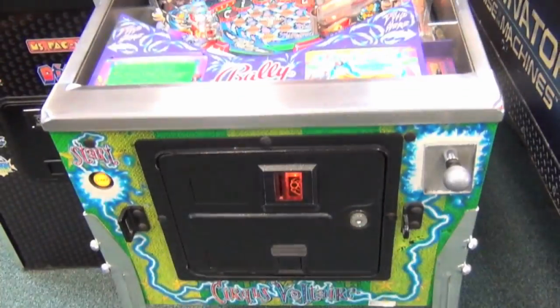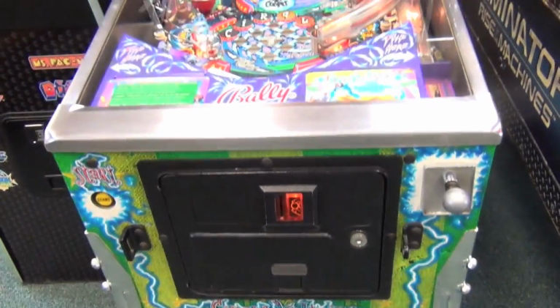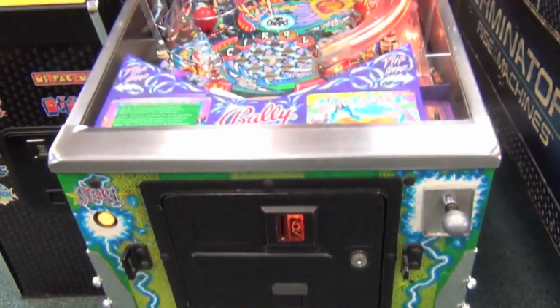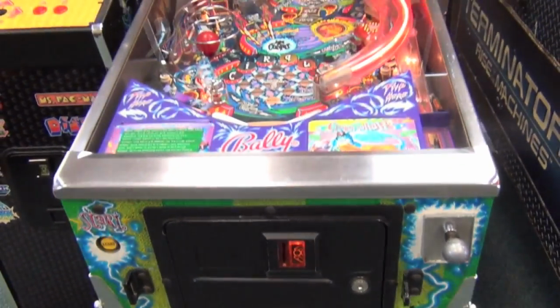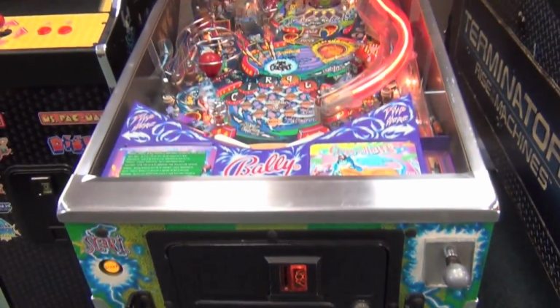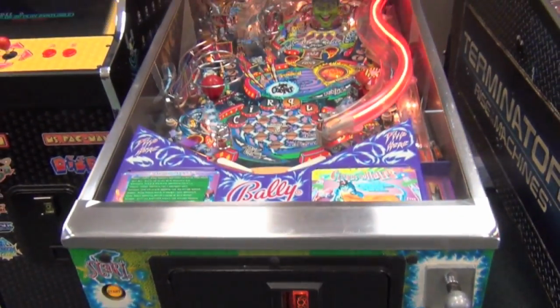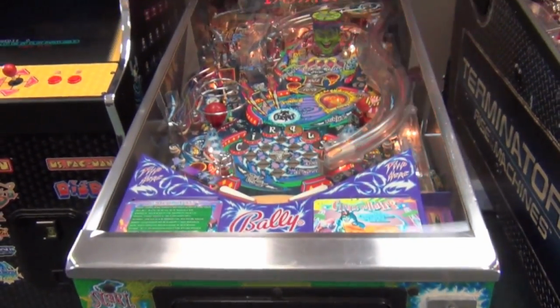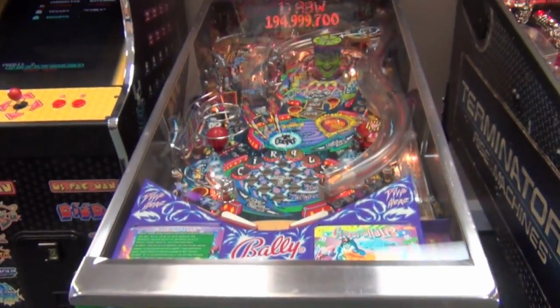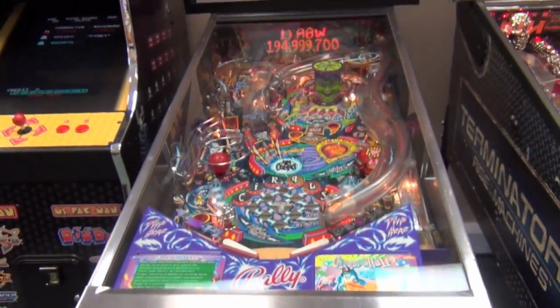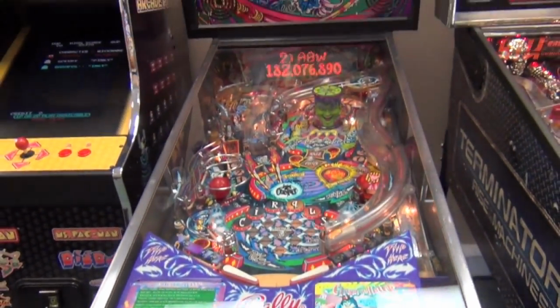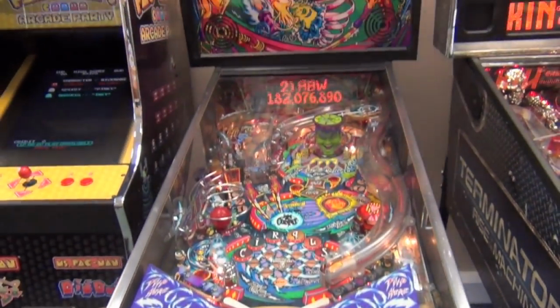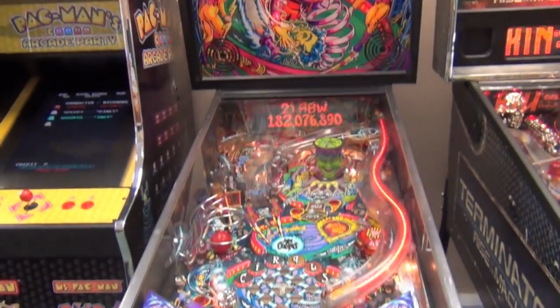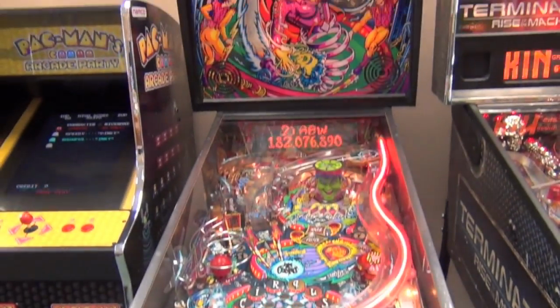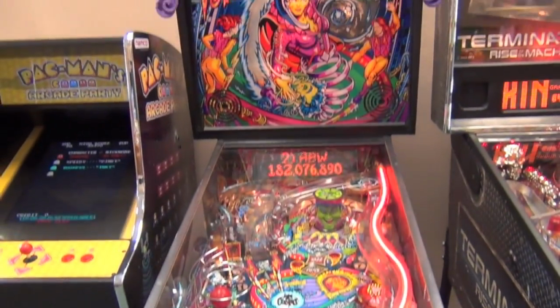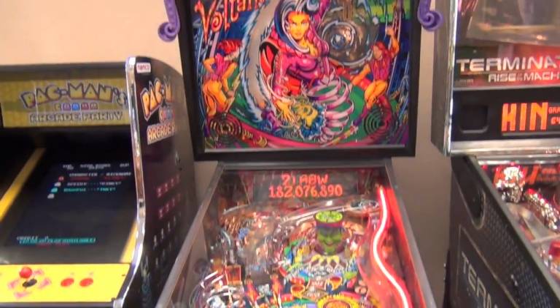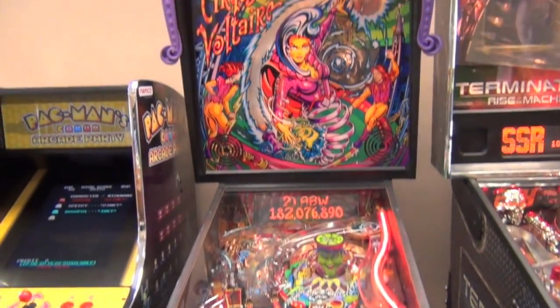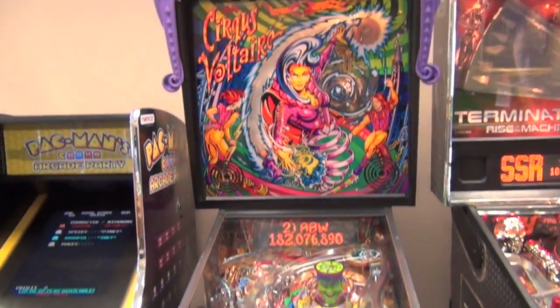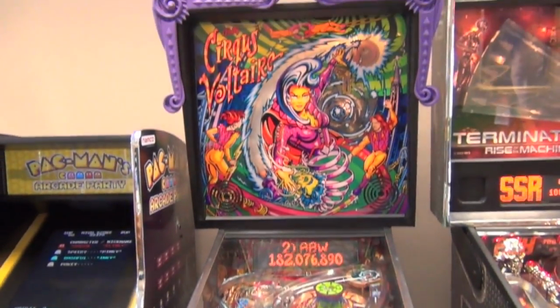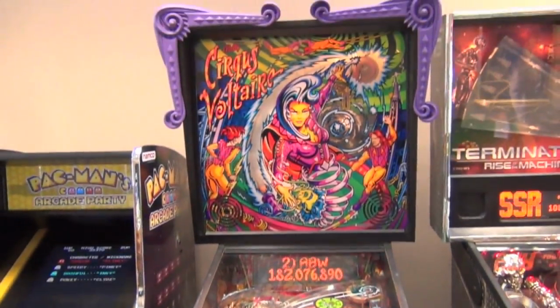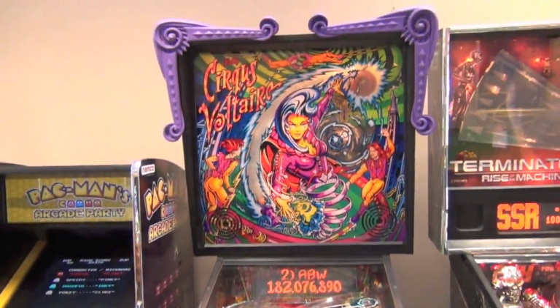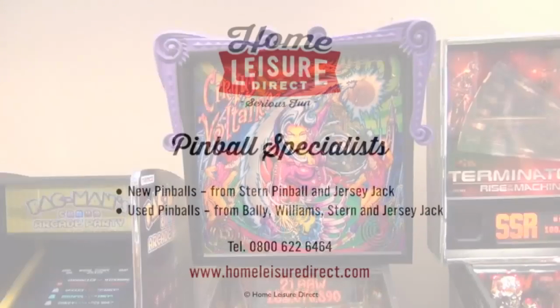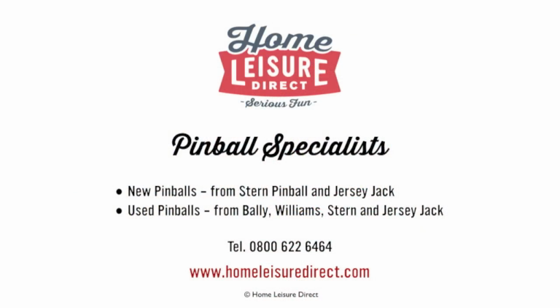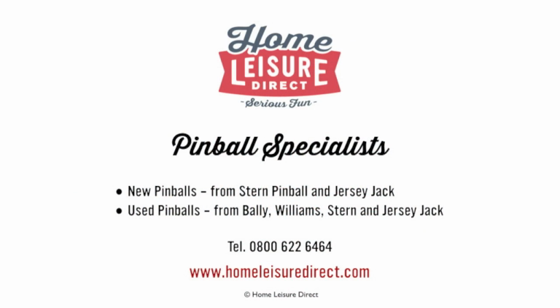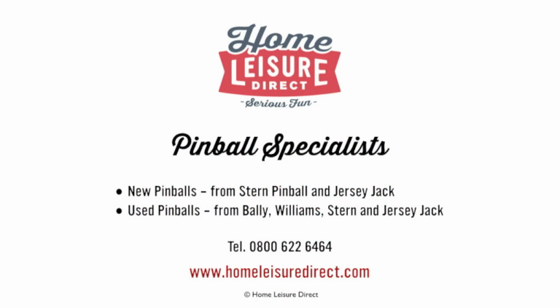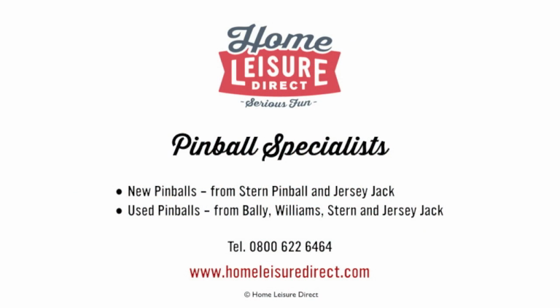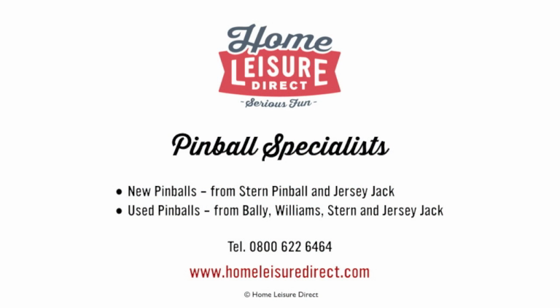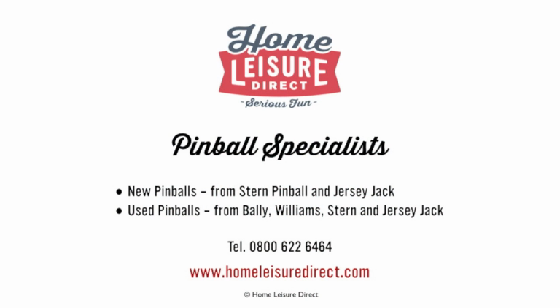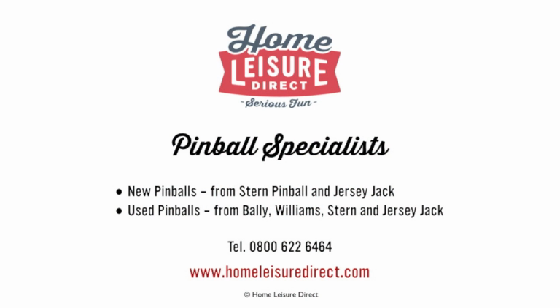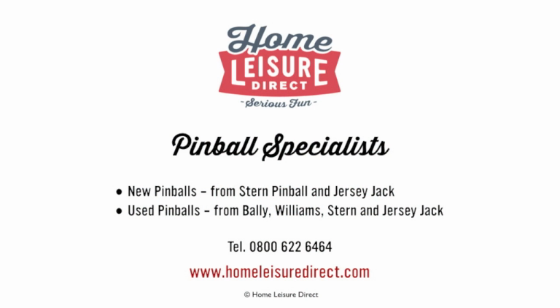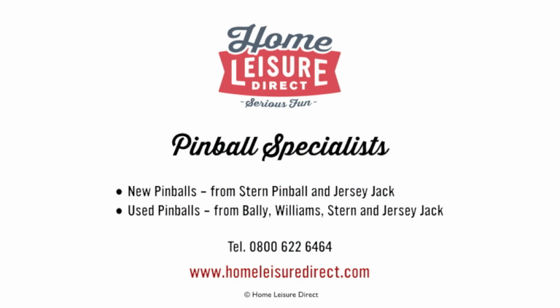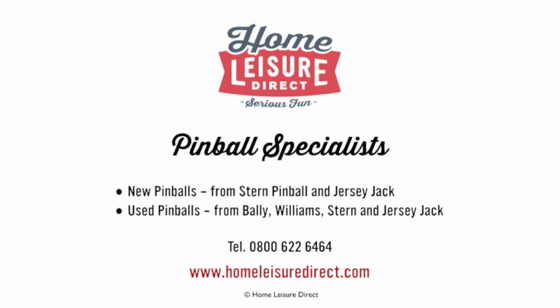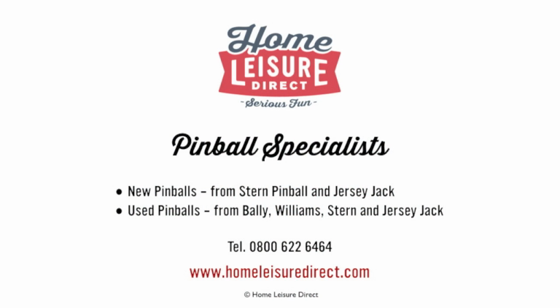As you can see, Circus Voltaire truly is an amazing pinball machine. For more information, pop down to our showroom, give us a call or drop us an email.